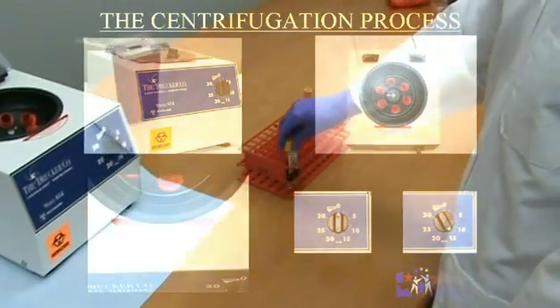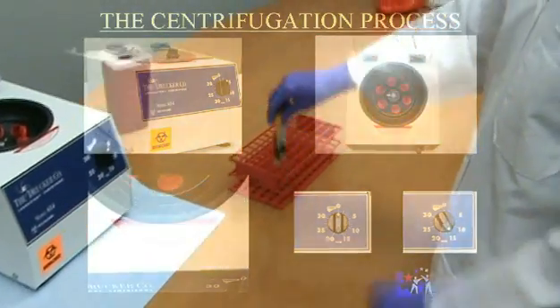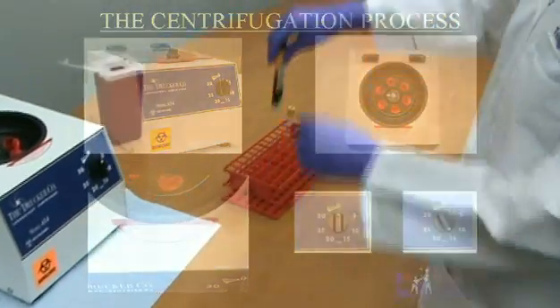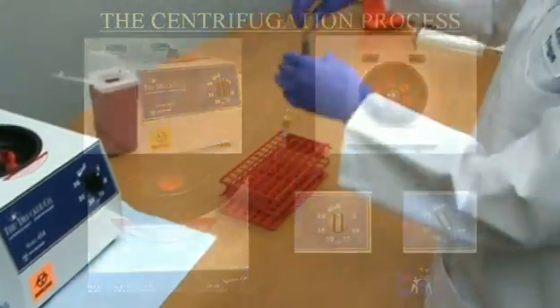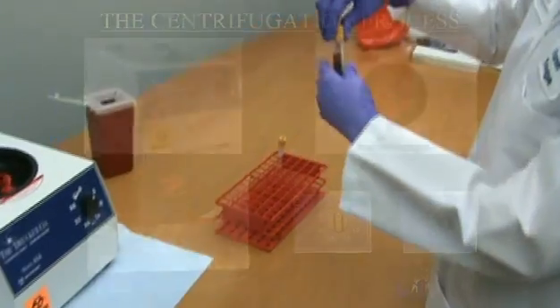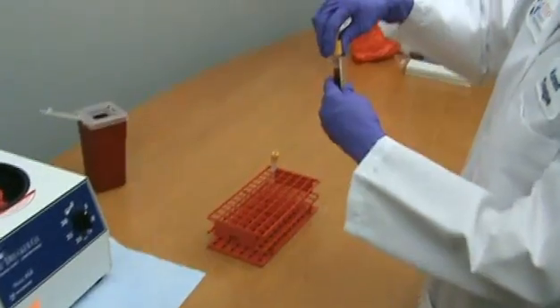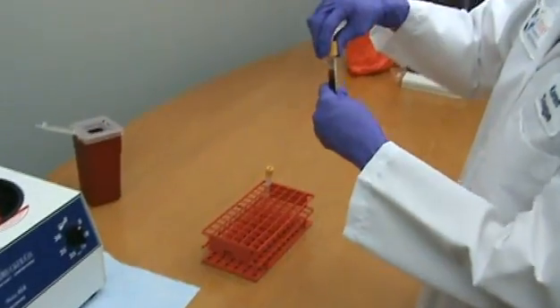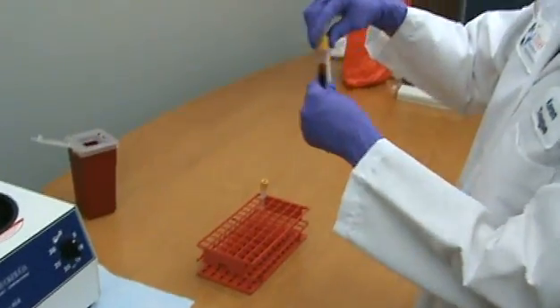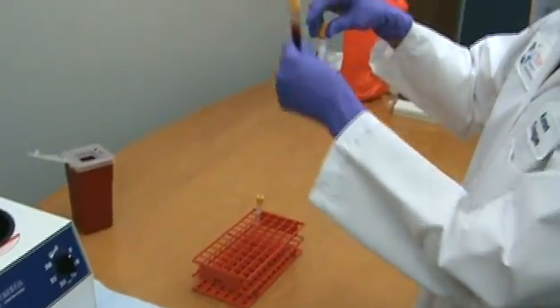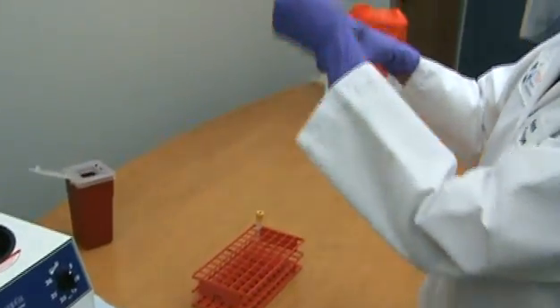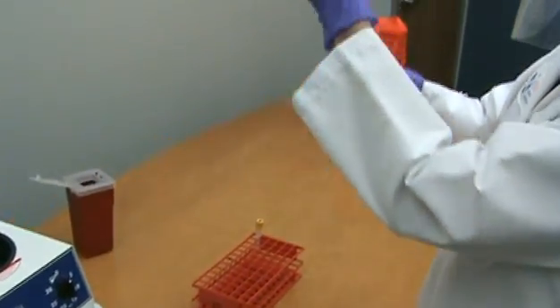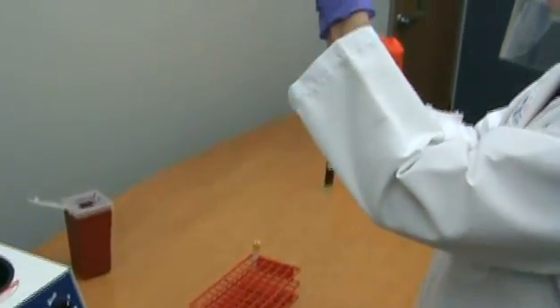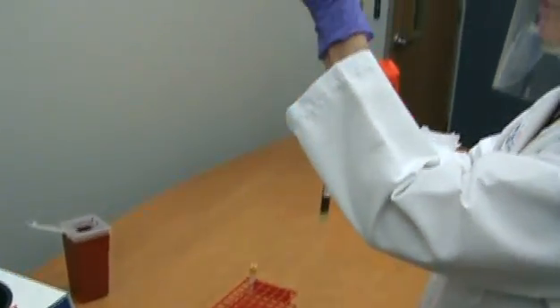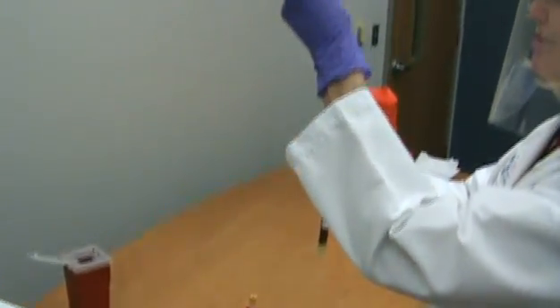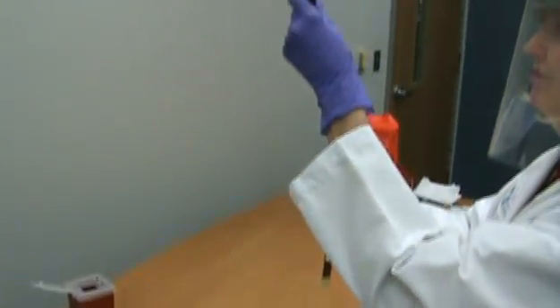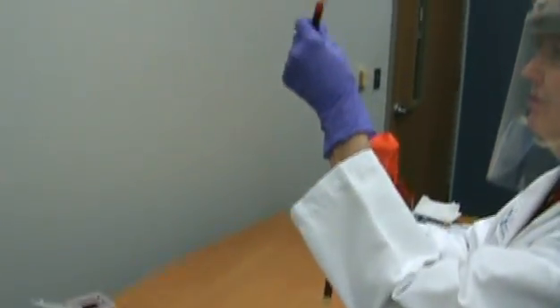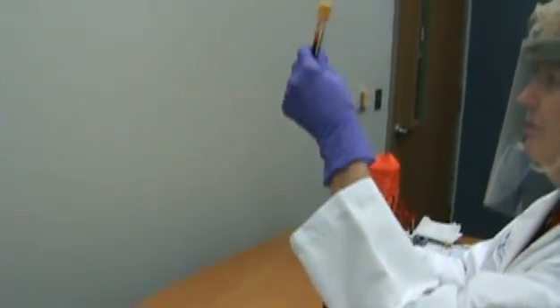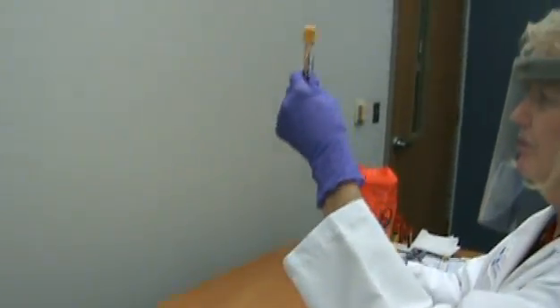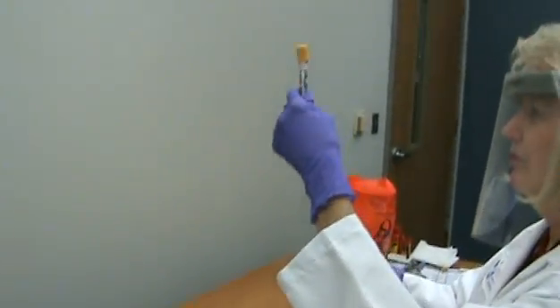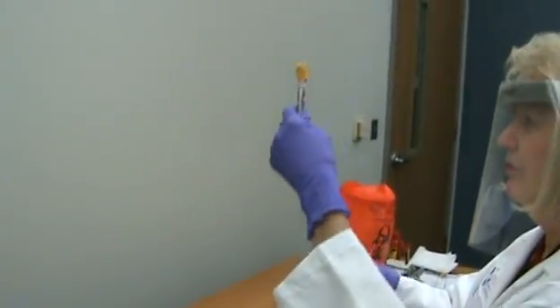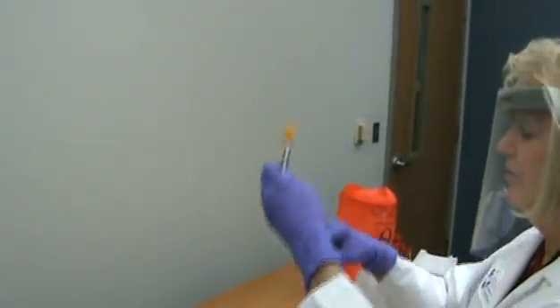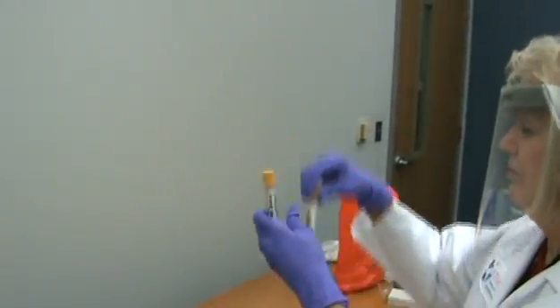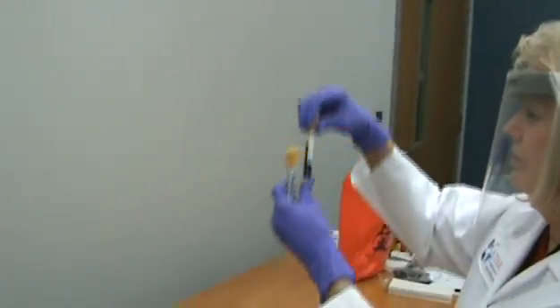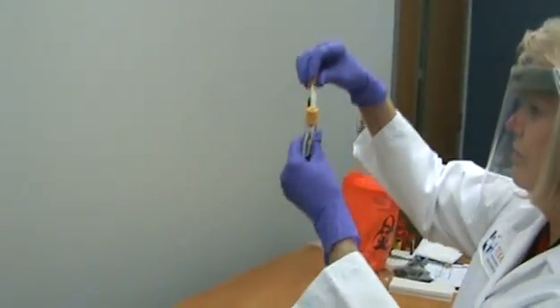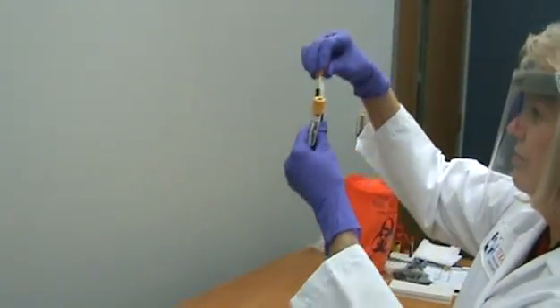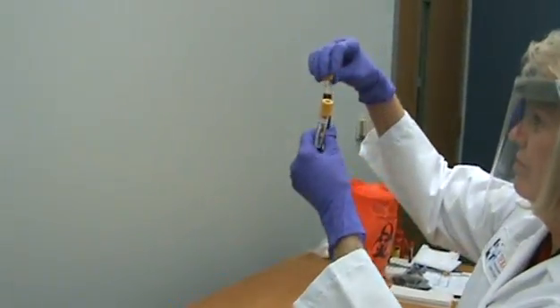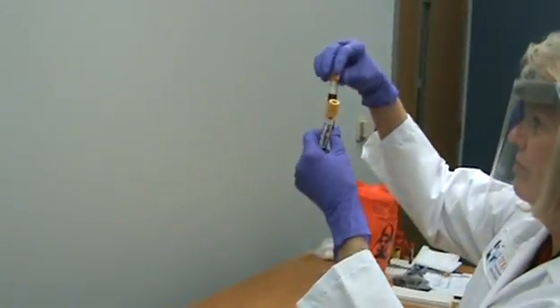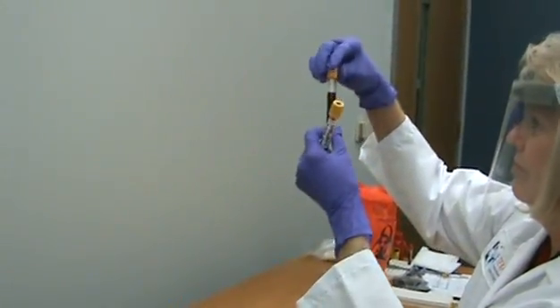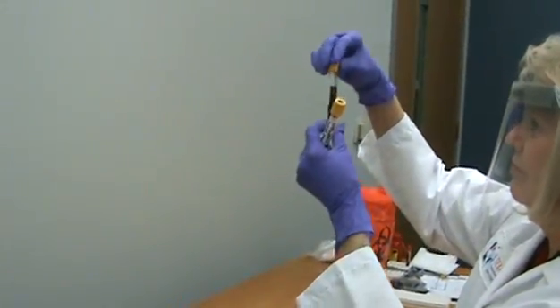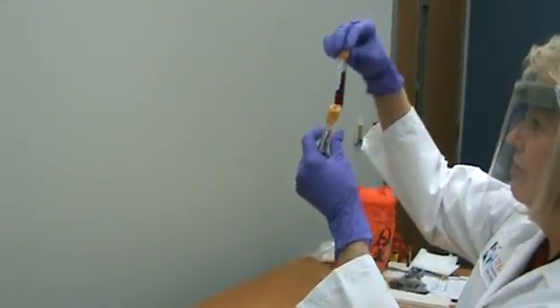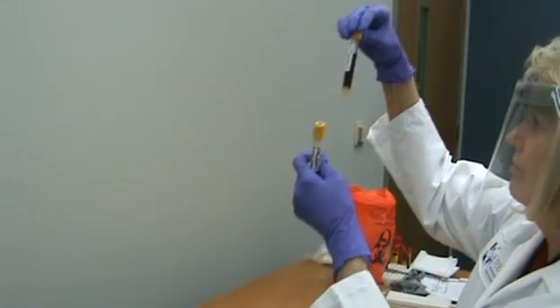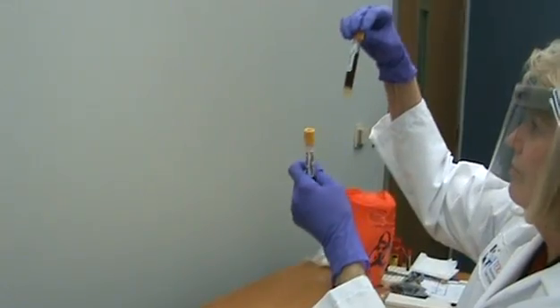The tube should be re-examined for any hairline cracks that will cause the tube to break during the centrifugation process.